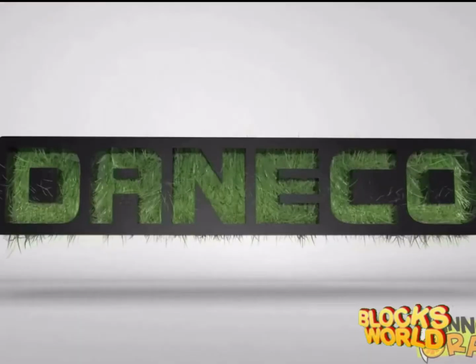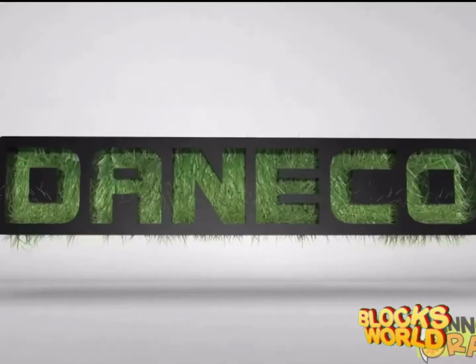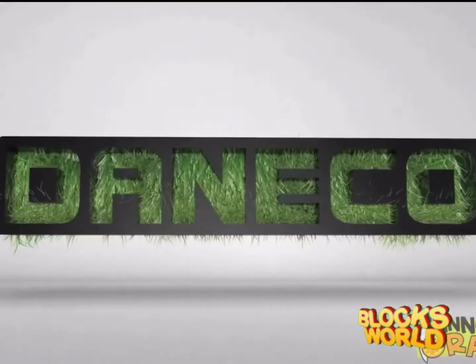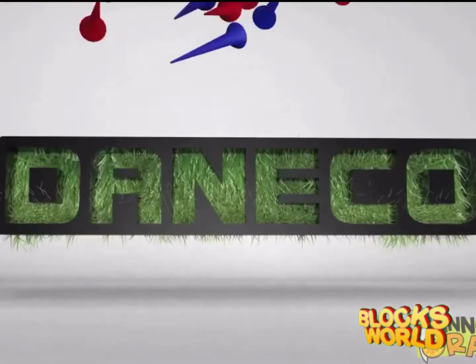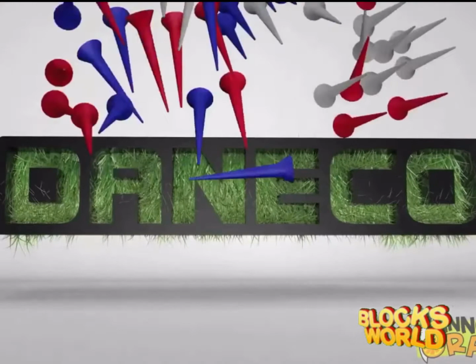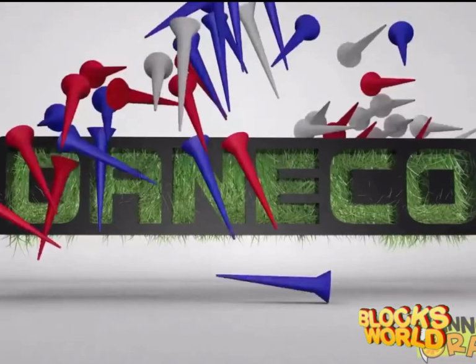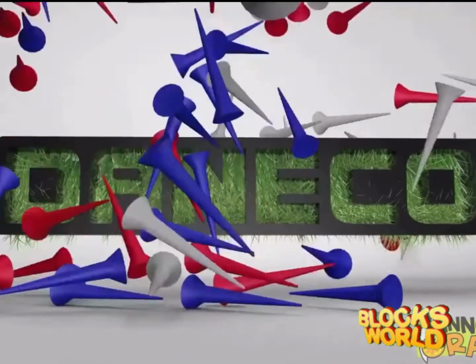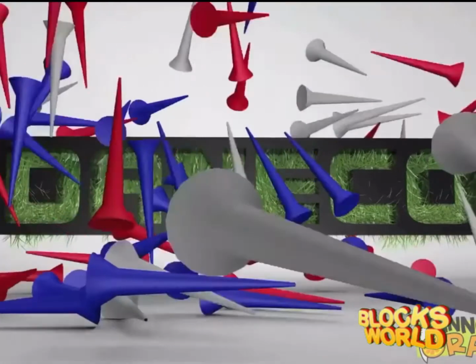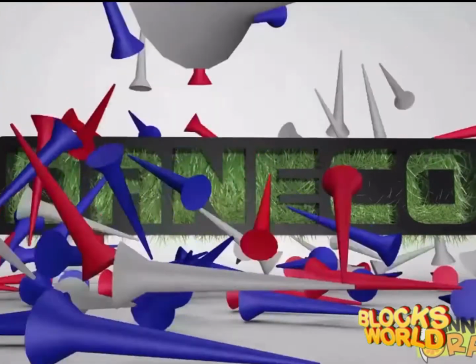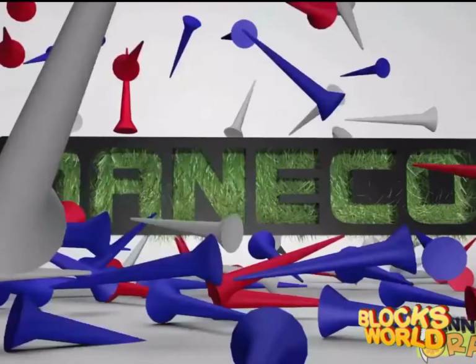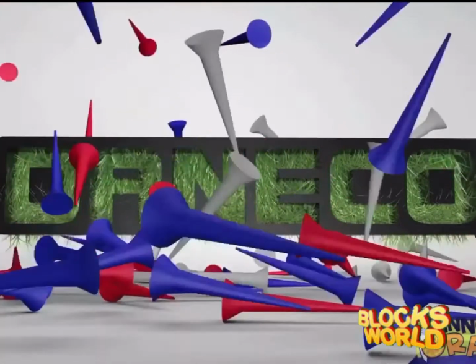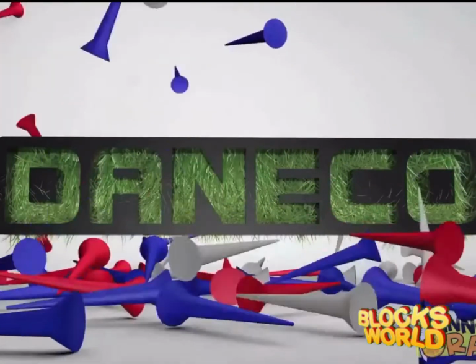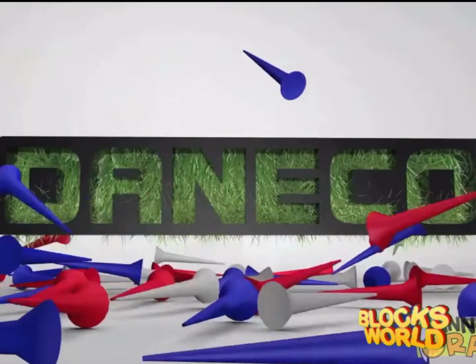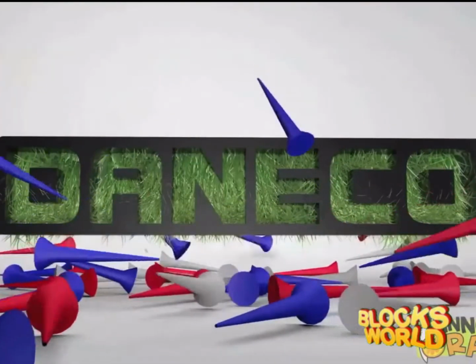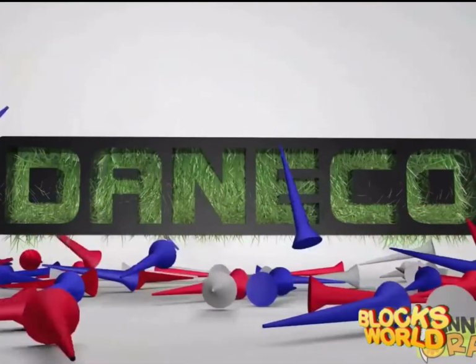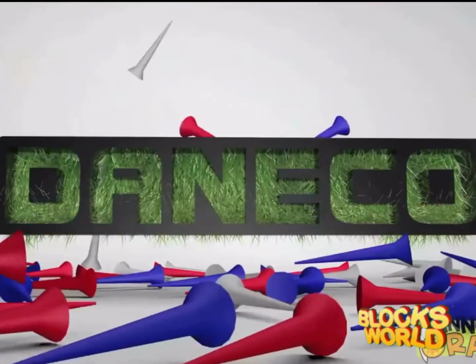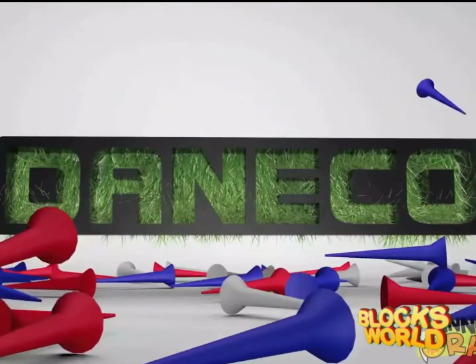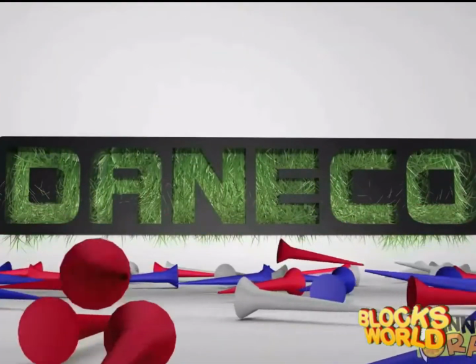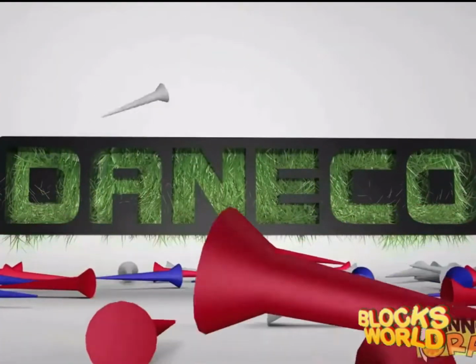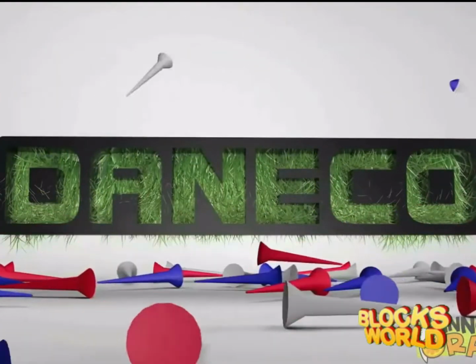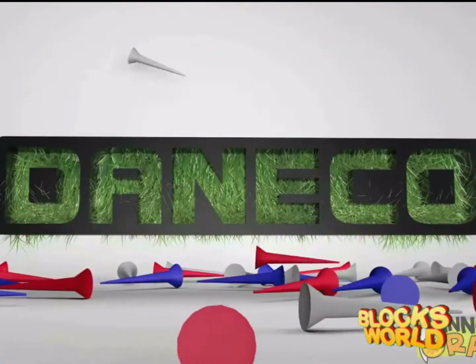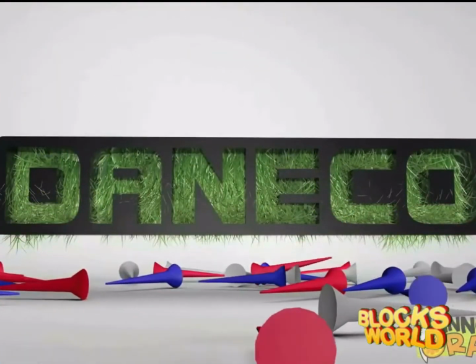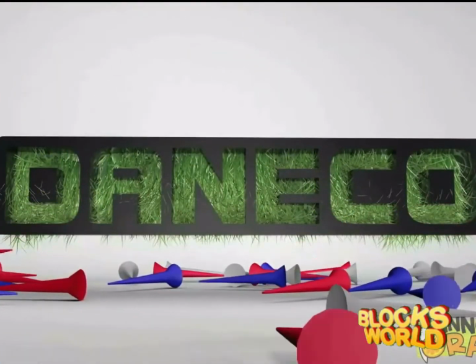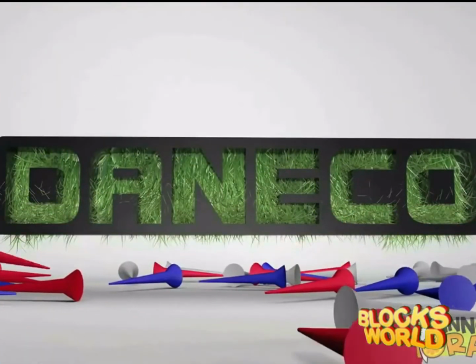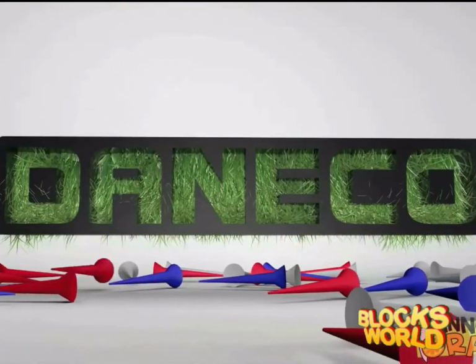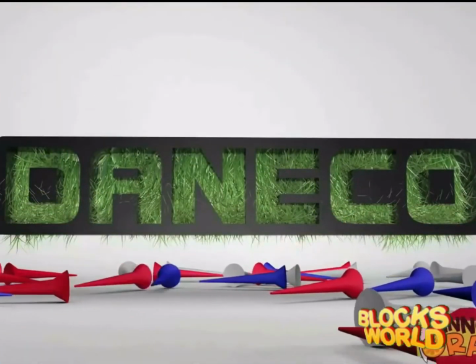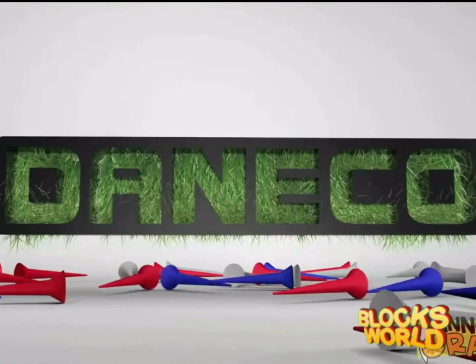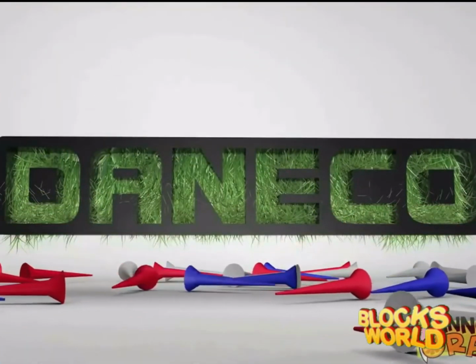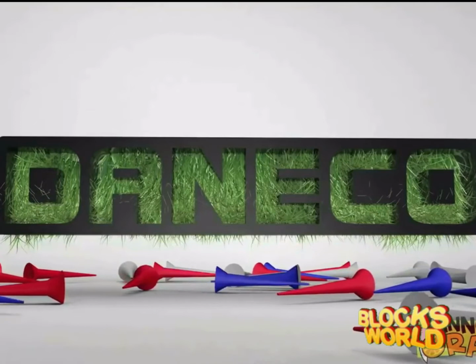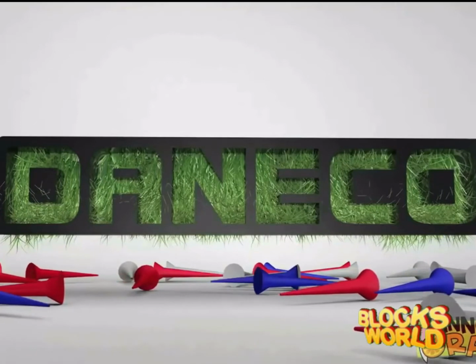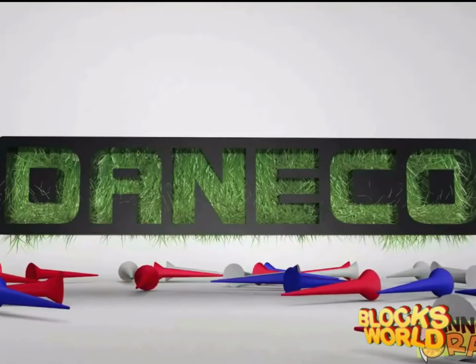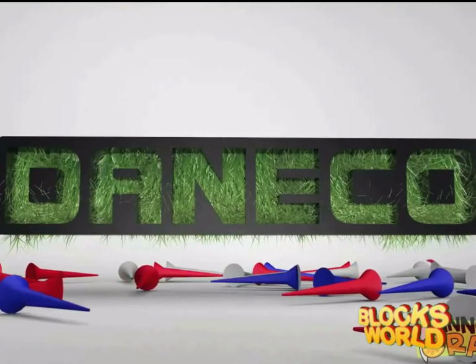Today's episode brought to you by the GameCult family of products. Fix that shape without breaking the band. Just by date.